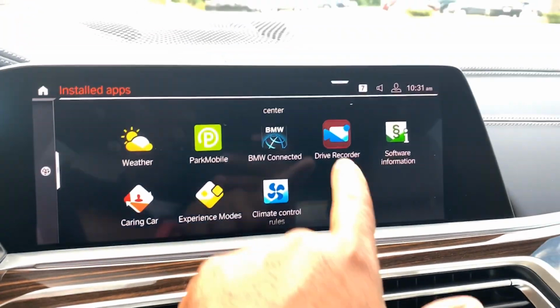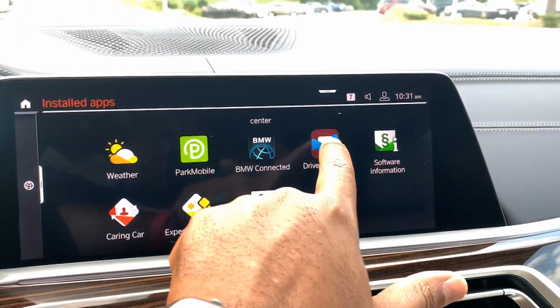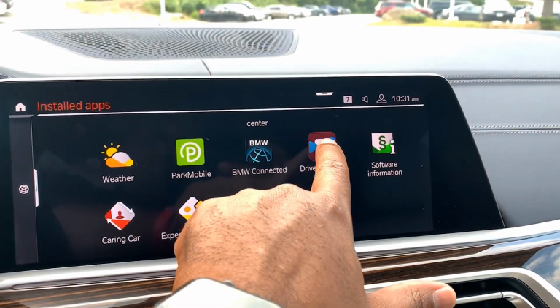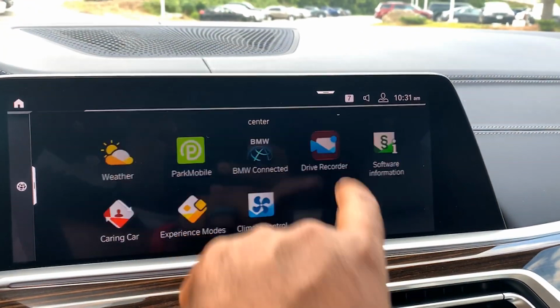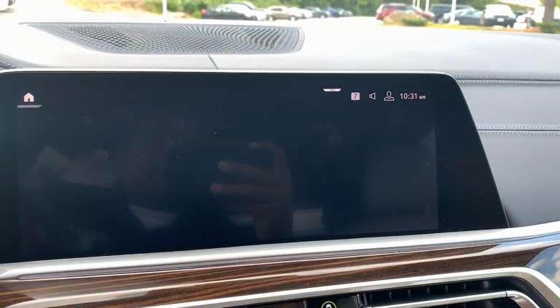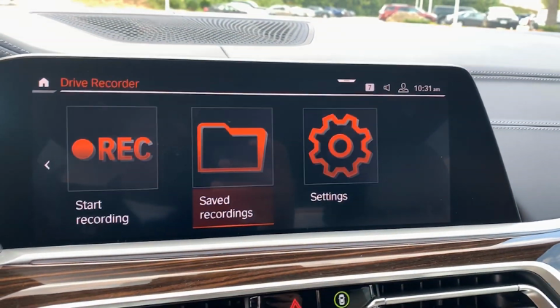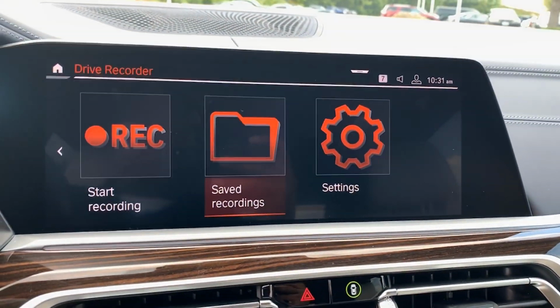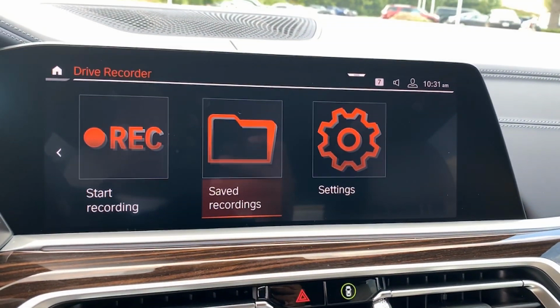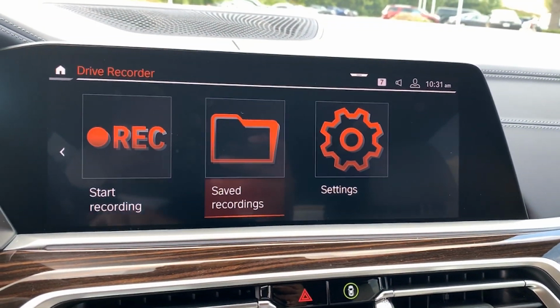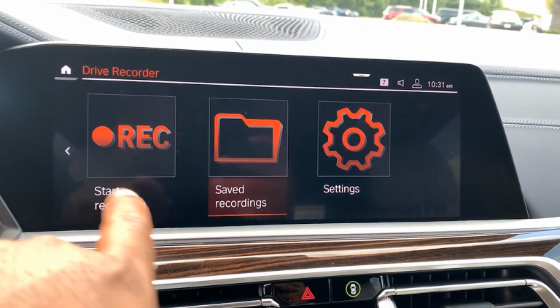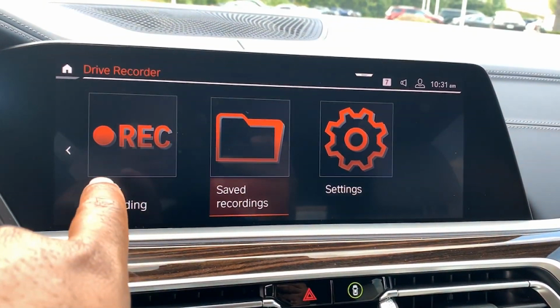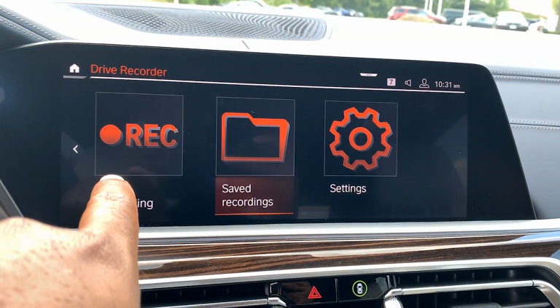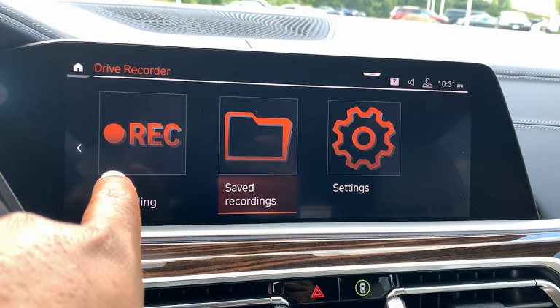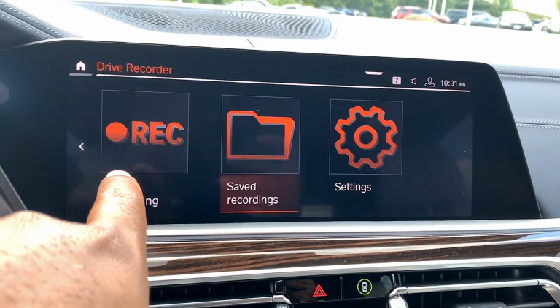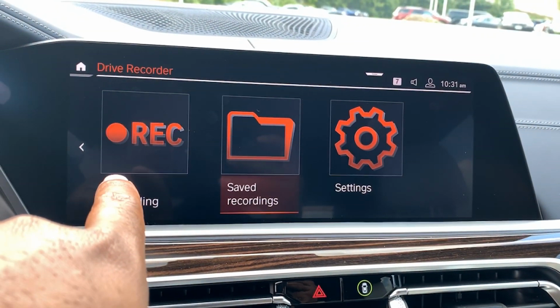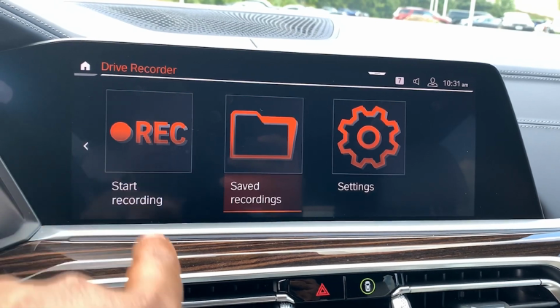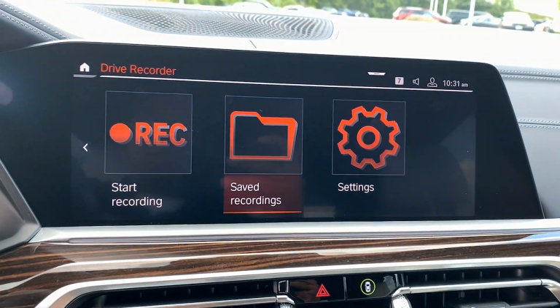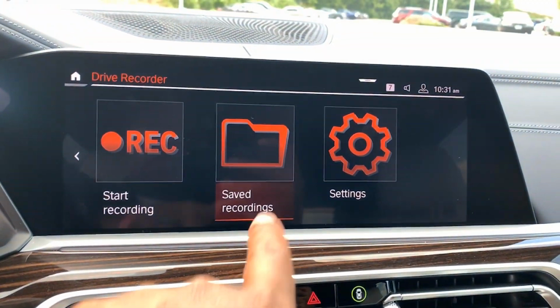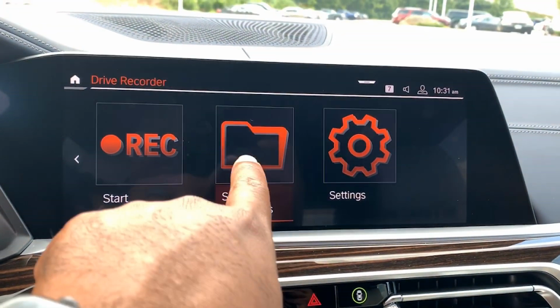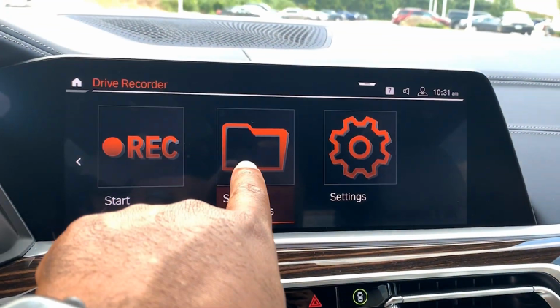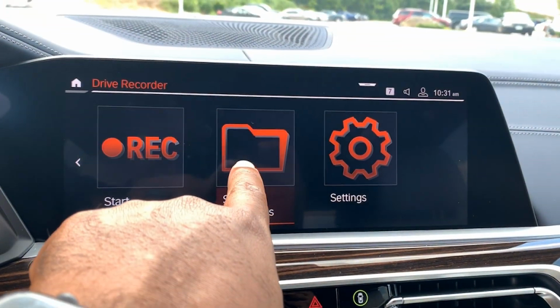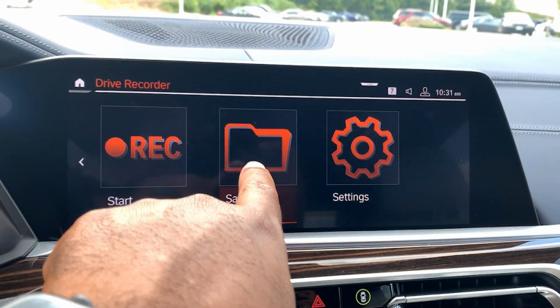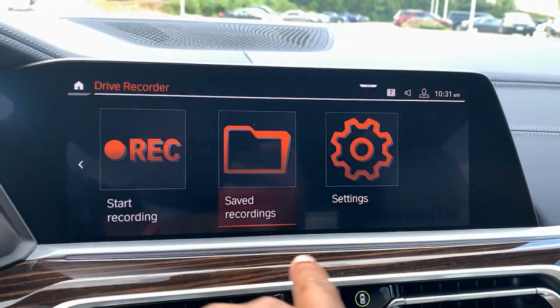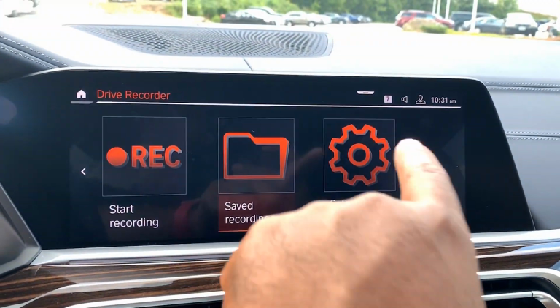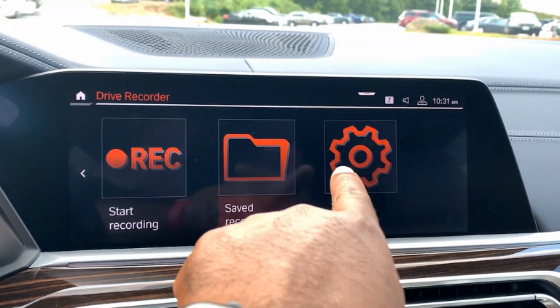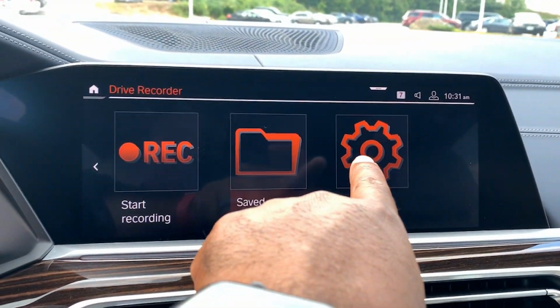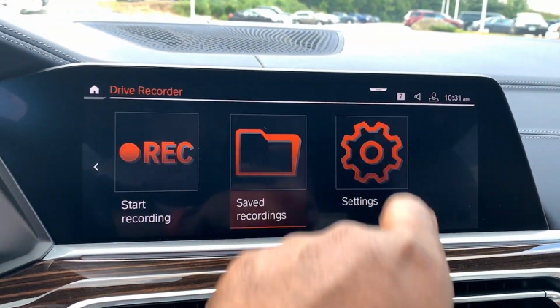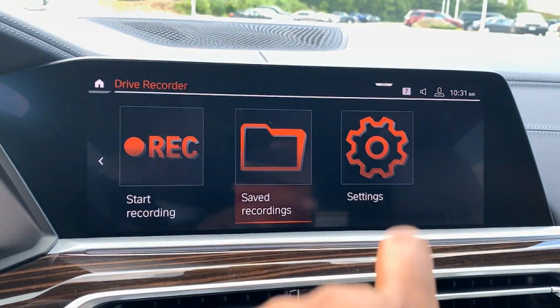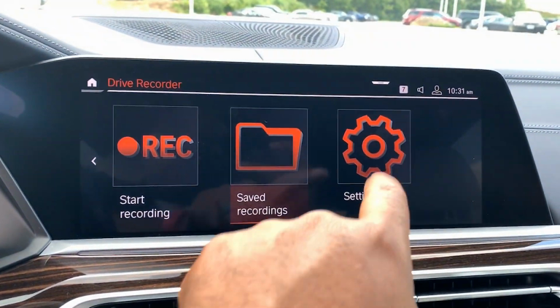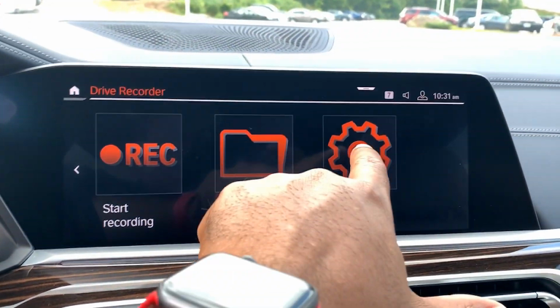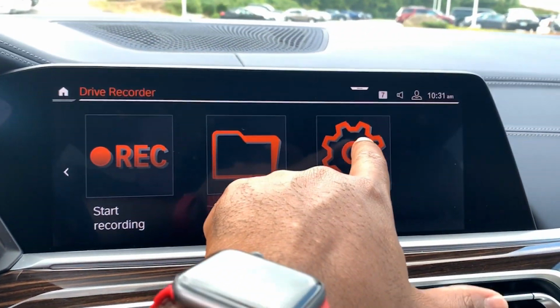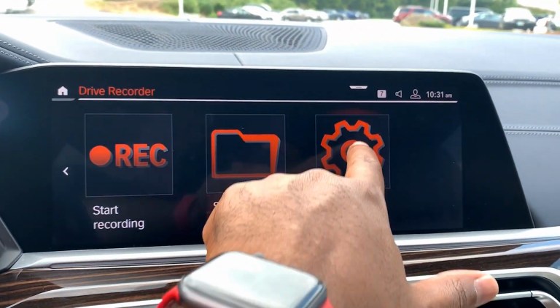If I go here you'll see I have the option to record. I can see my saved recordings, and then I can see my settings. So let's start with settings.